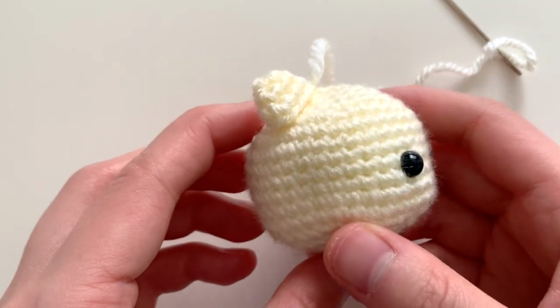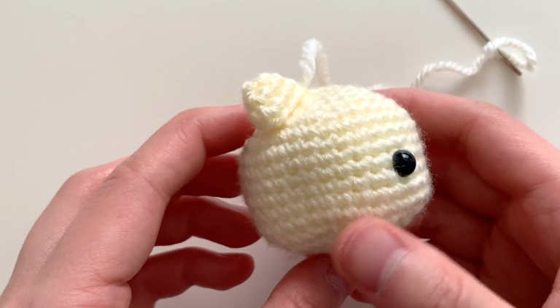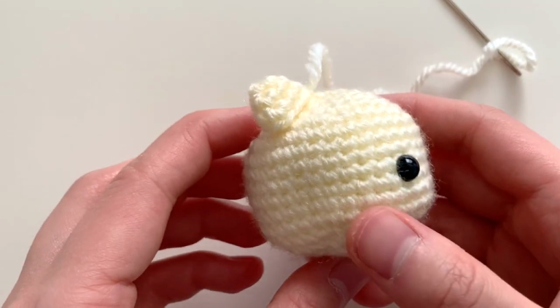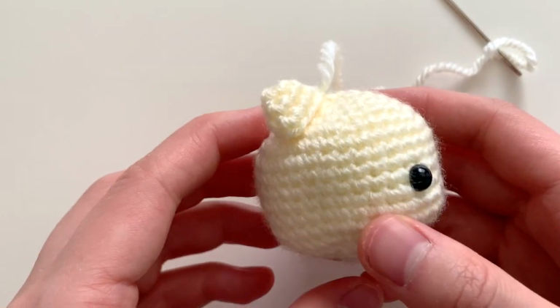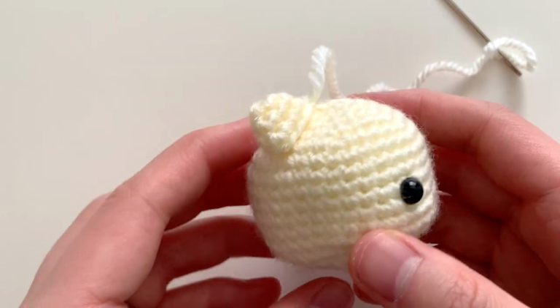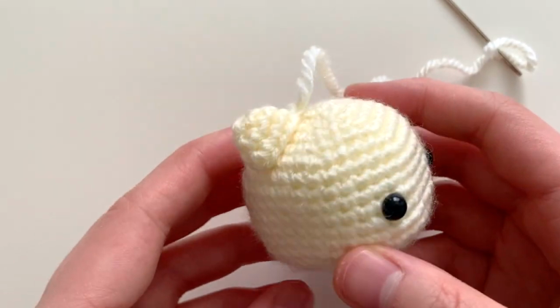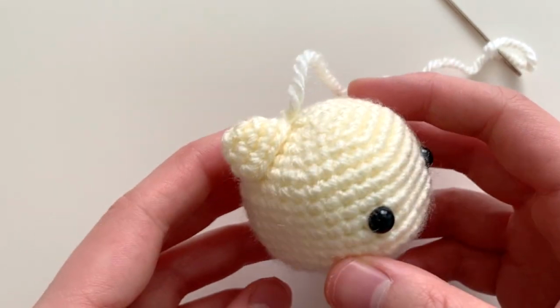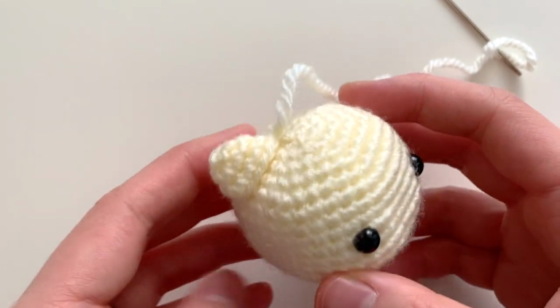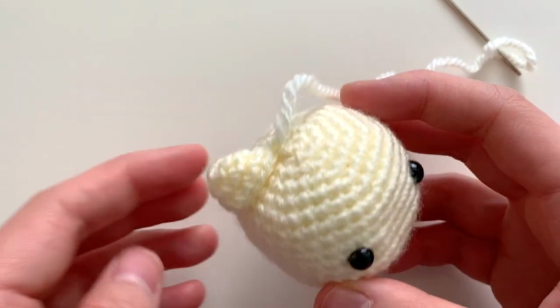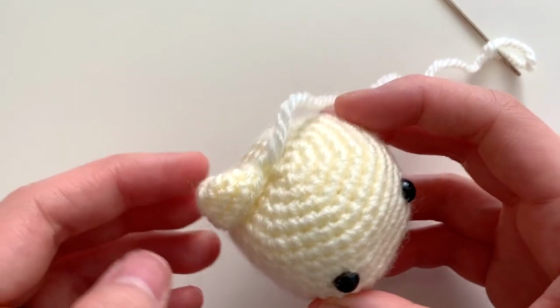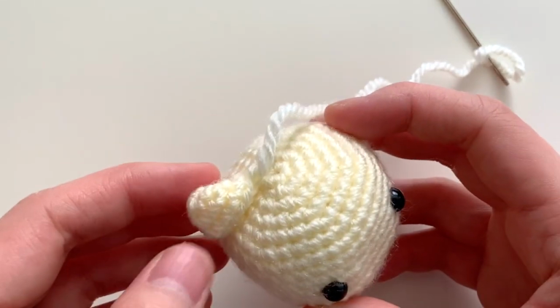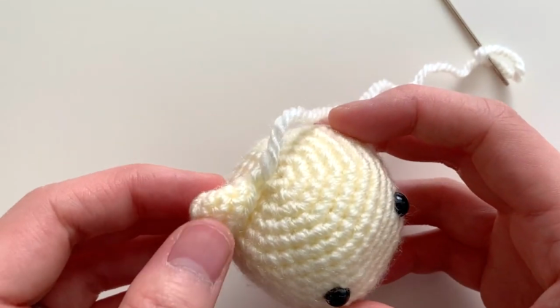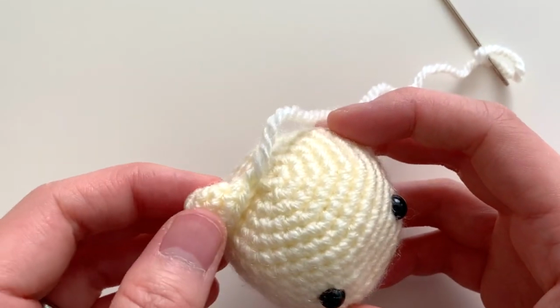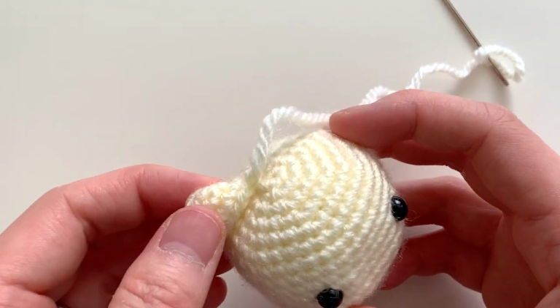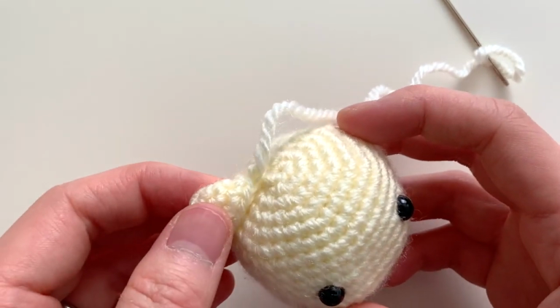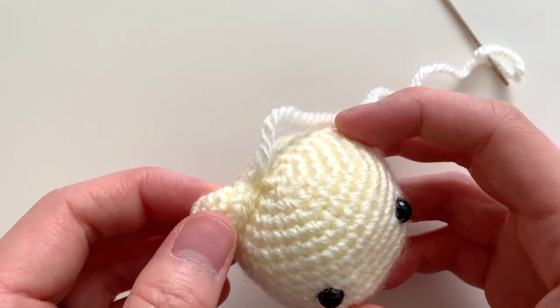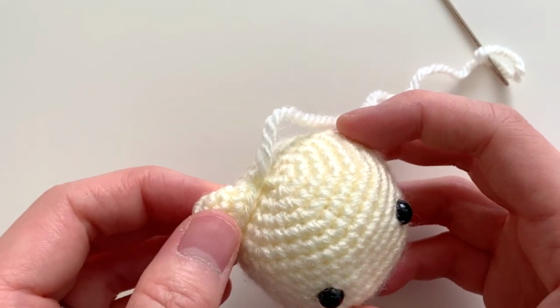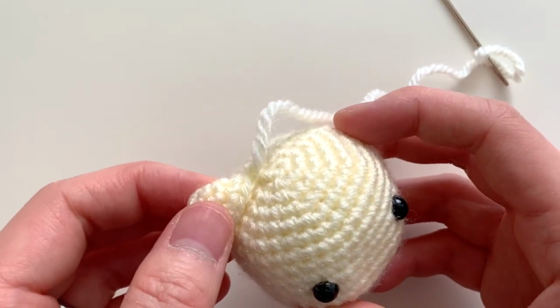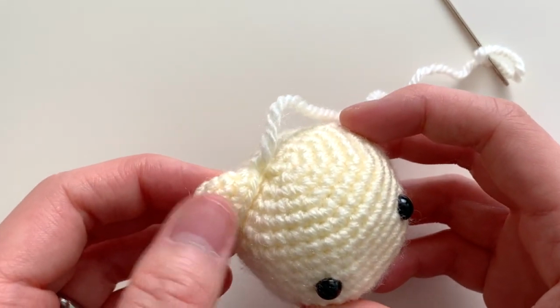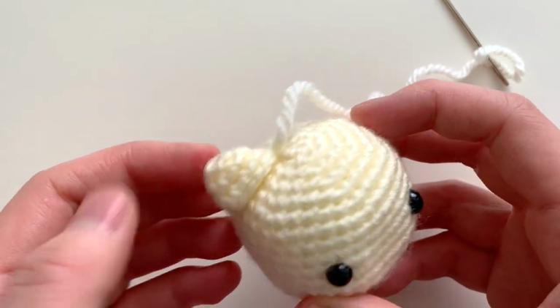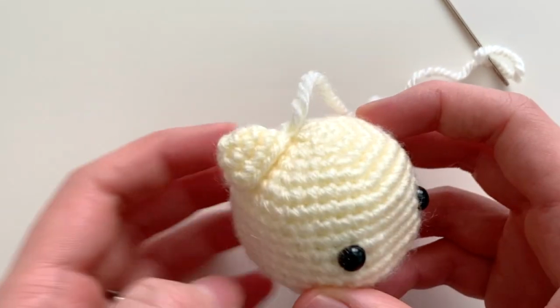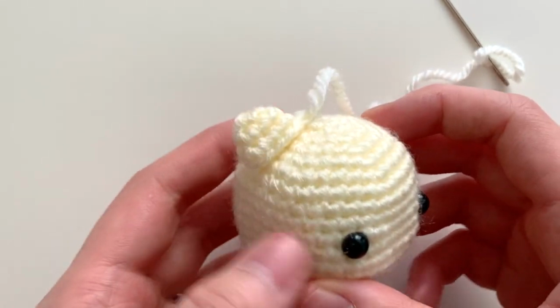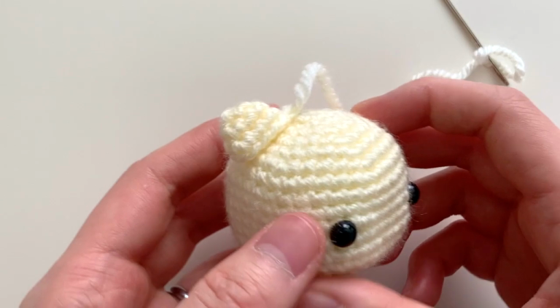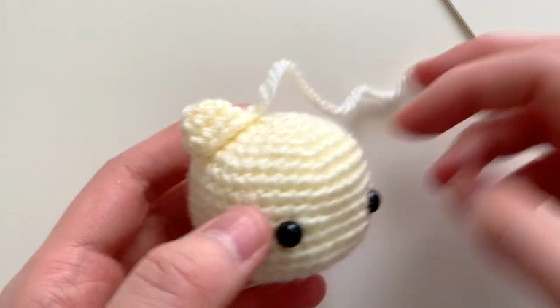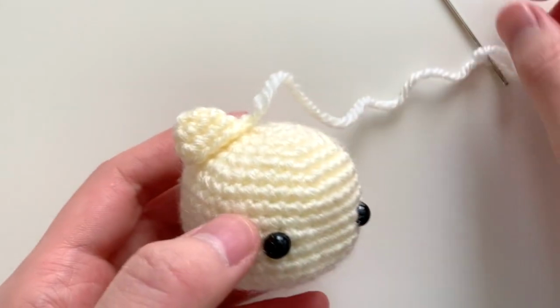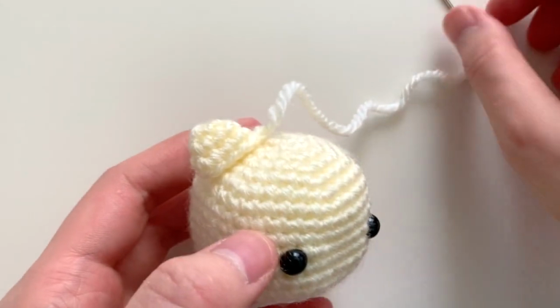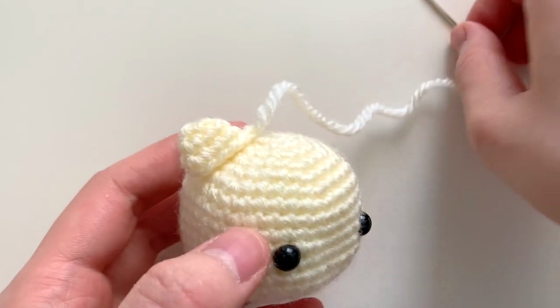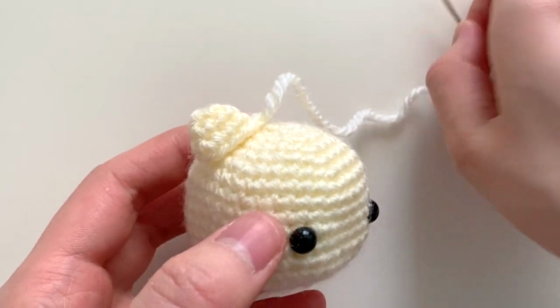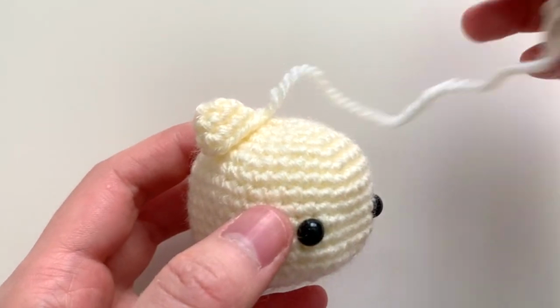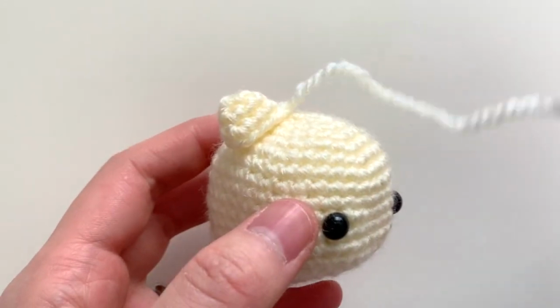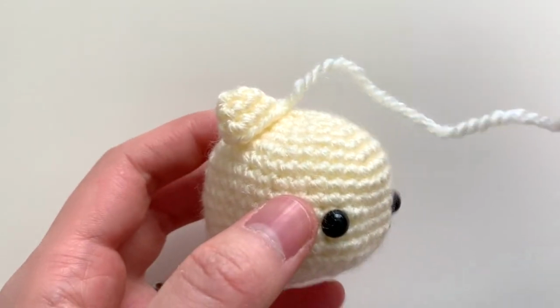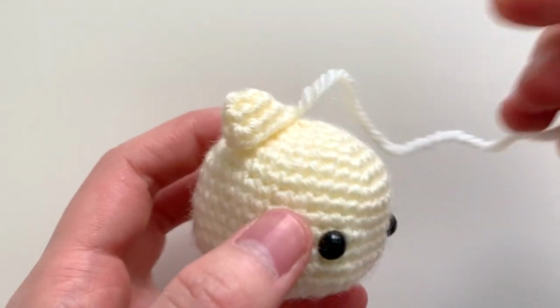You will position the ears onto the head and then sew them down.